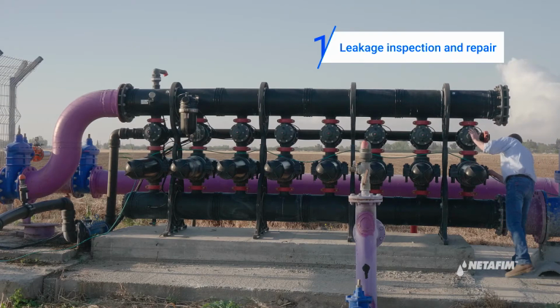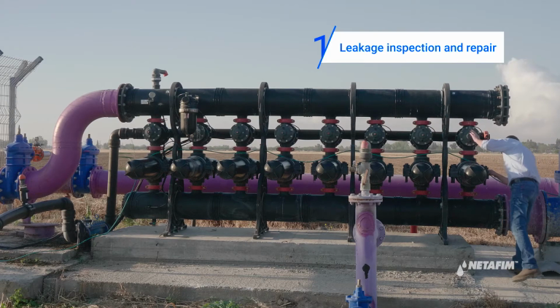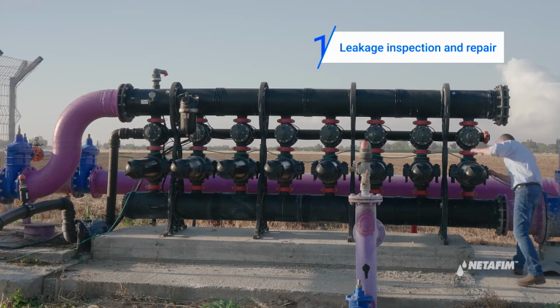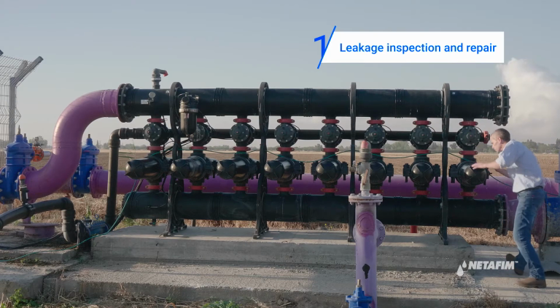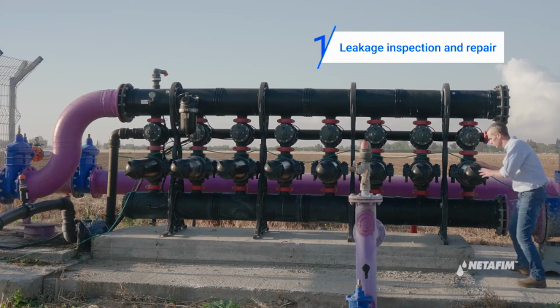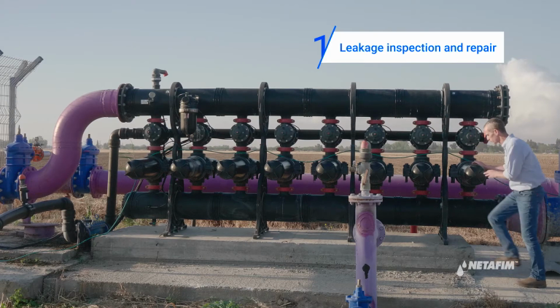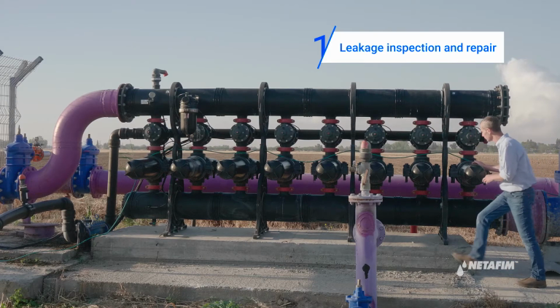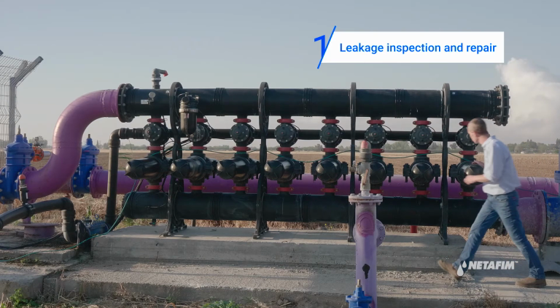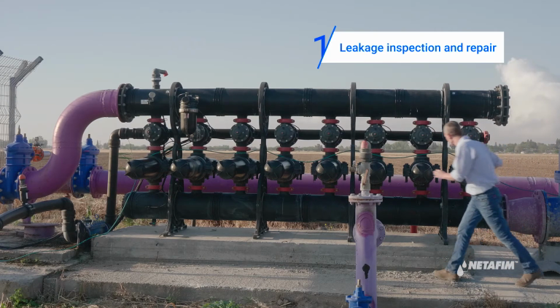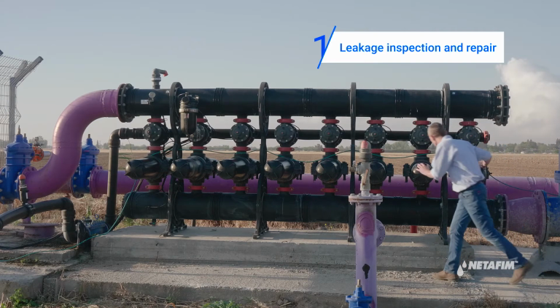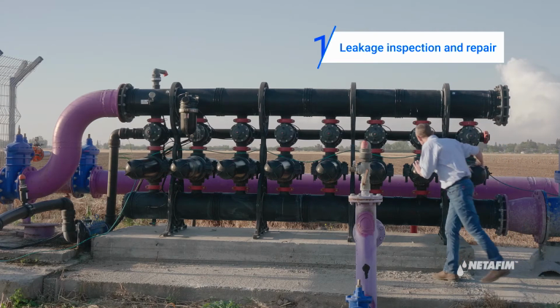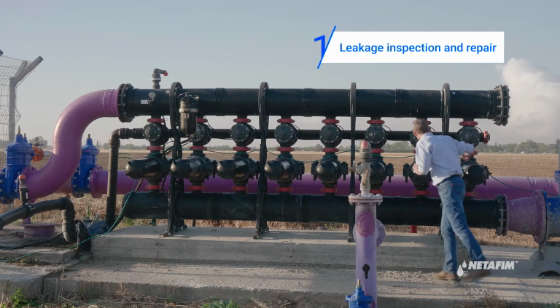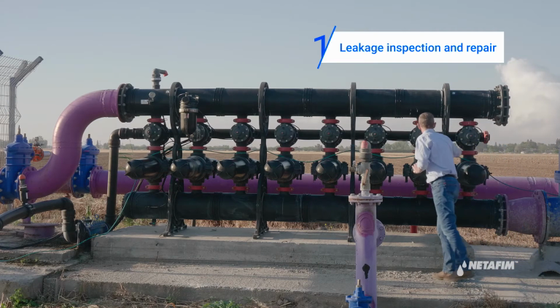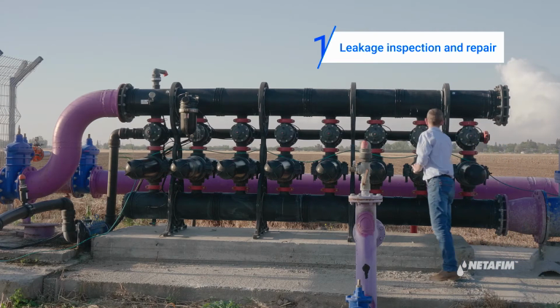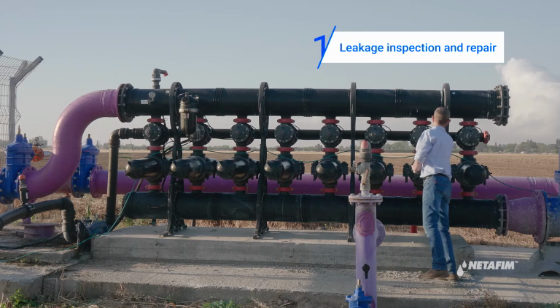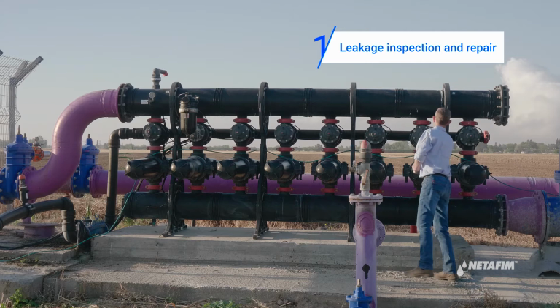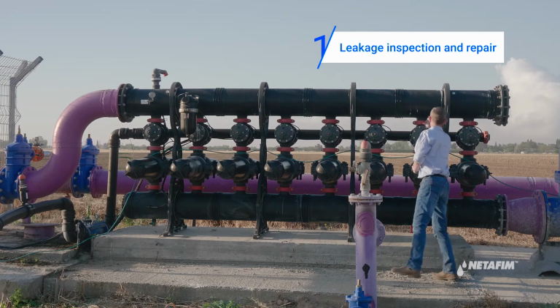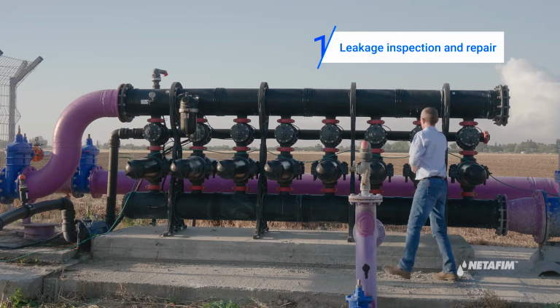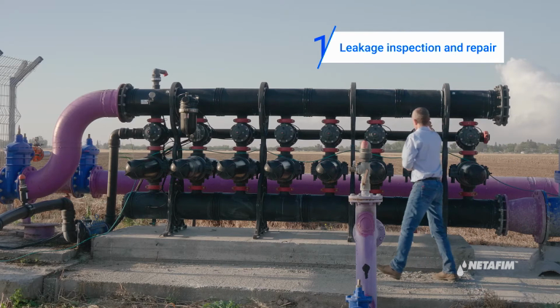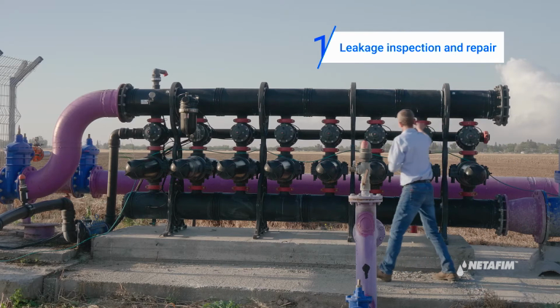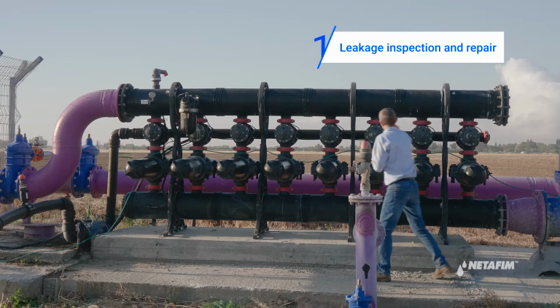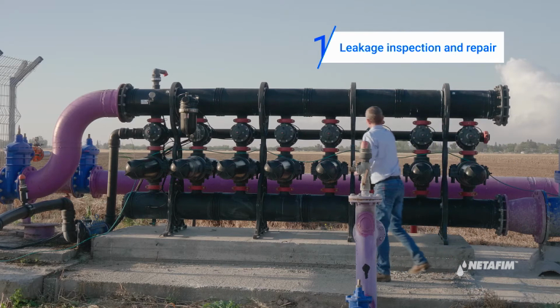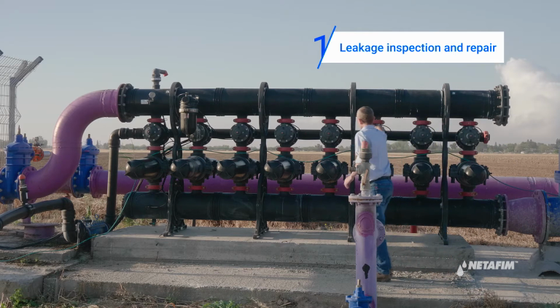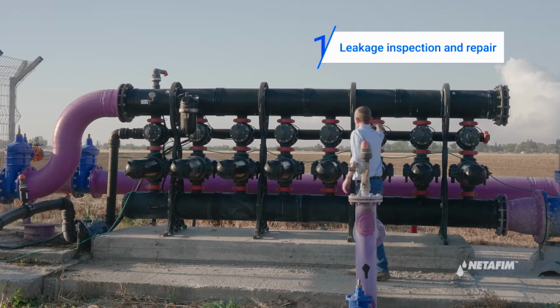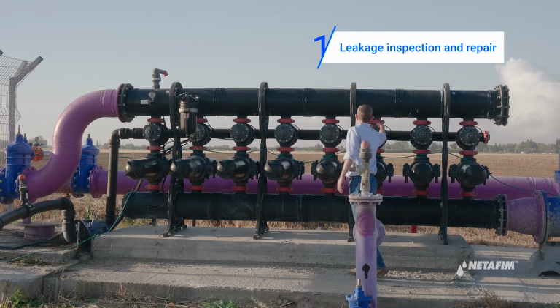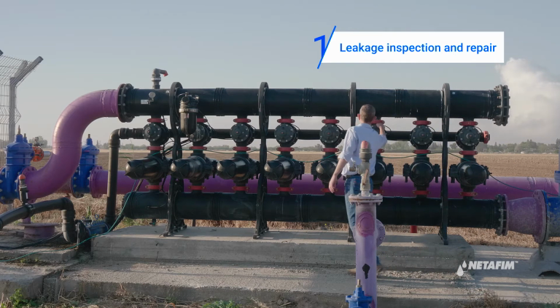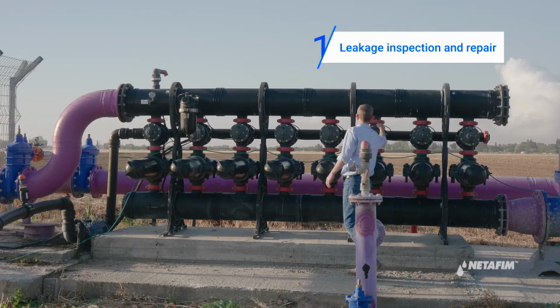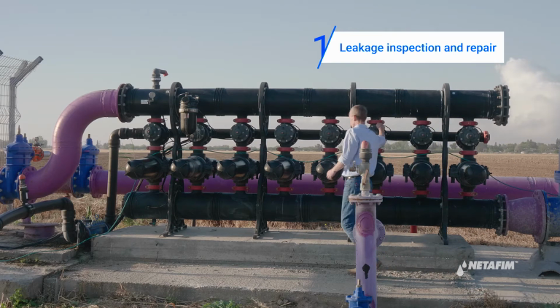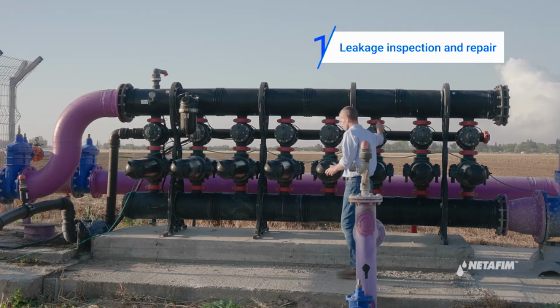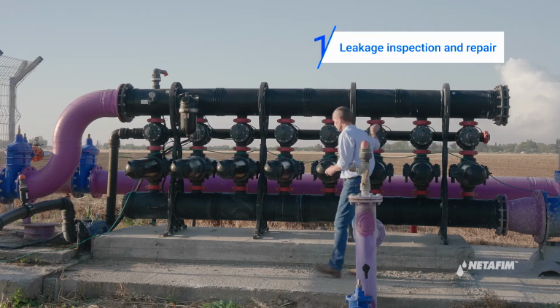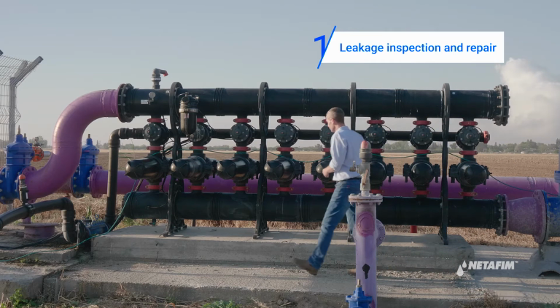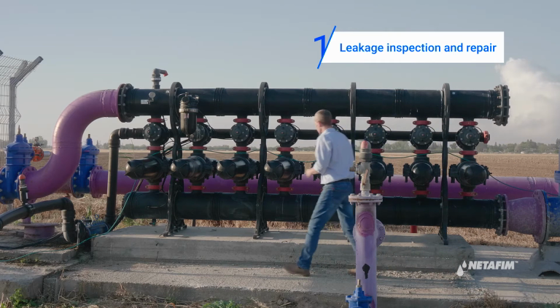On your monthly maintenance, first inspect the filter and check if there are any leakages and repair if needed.